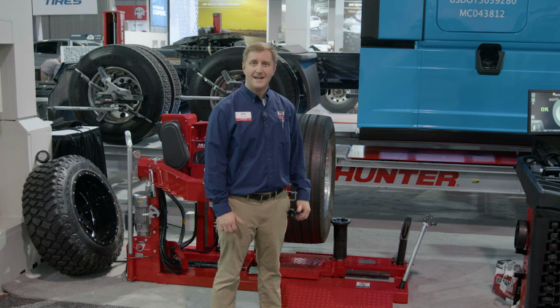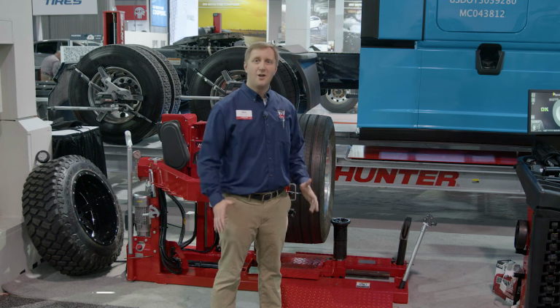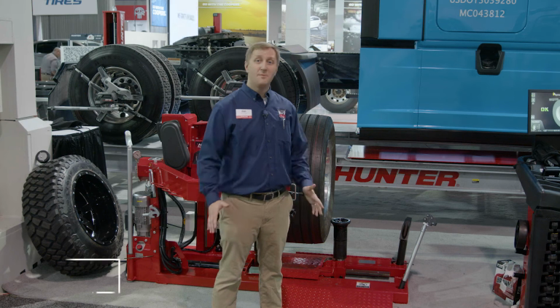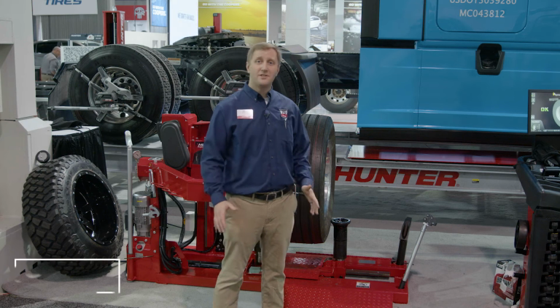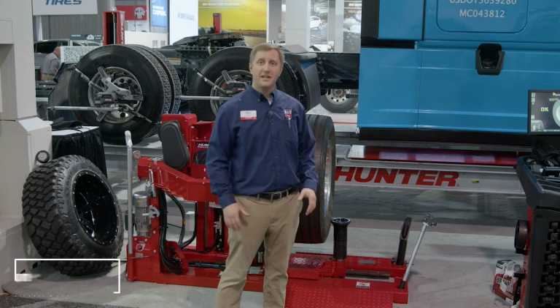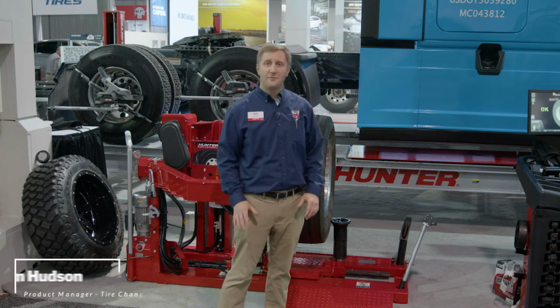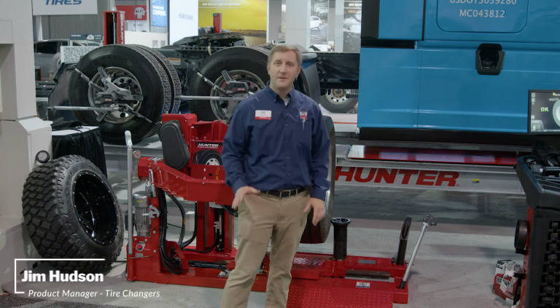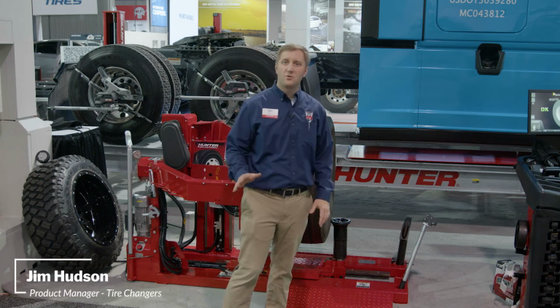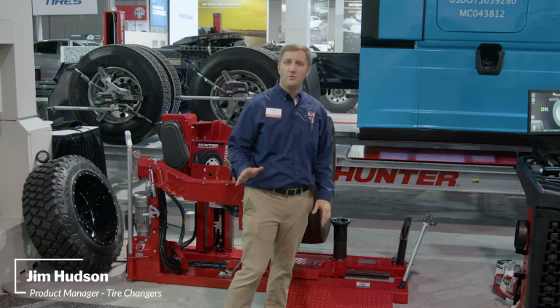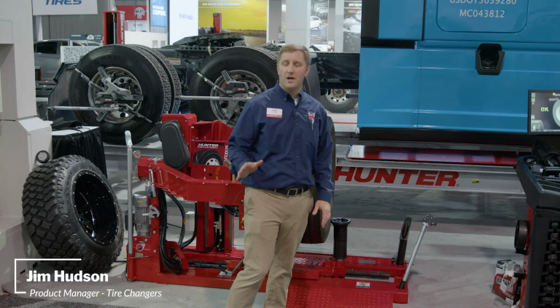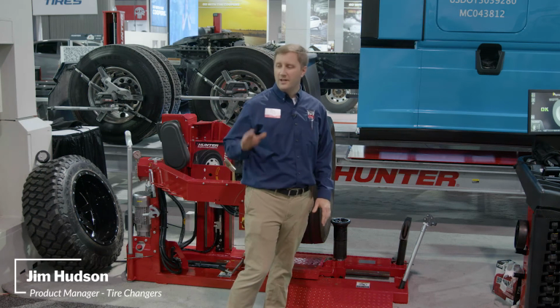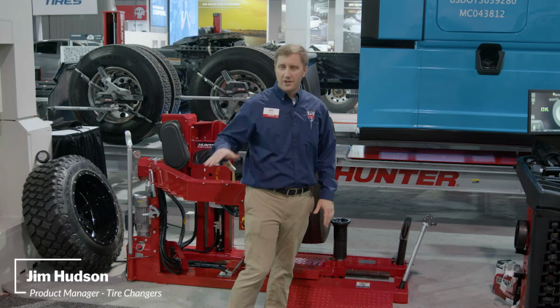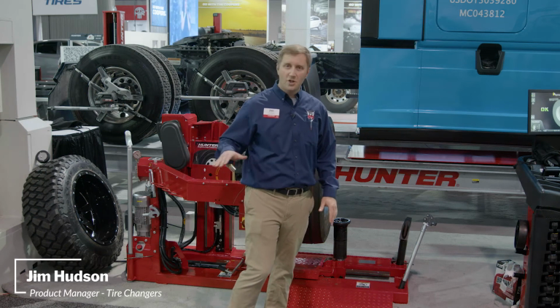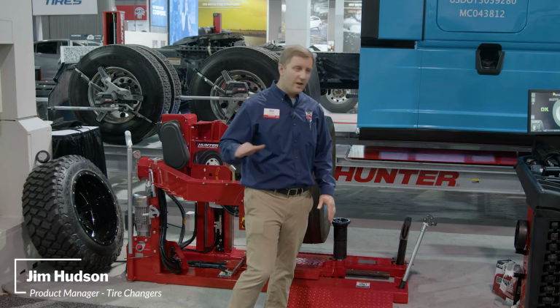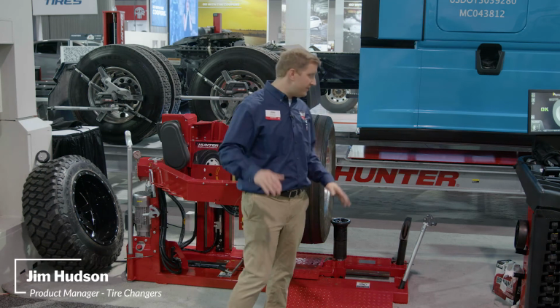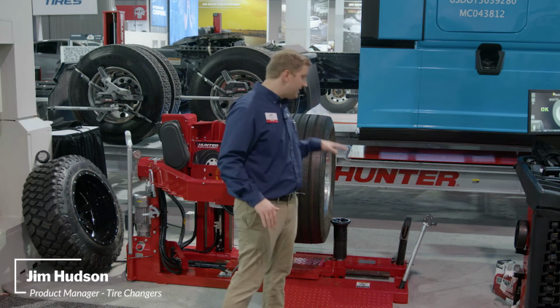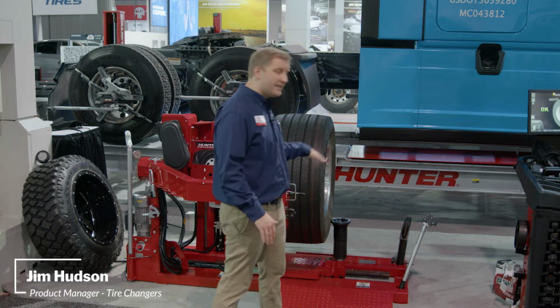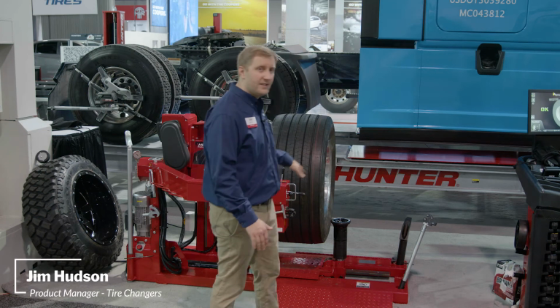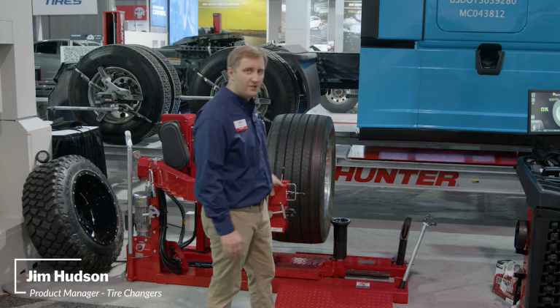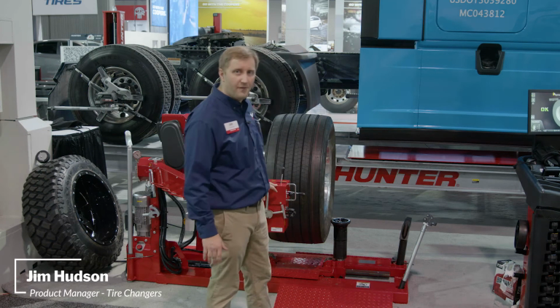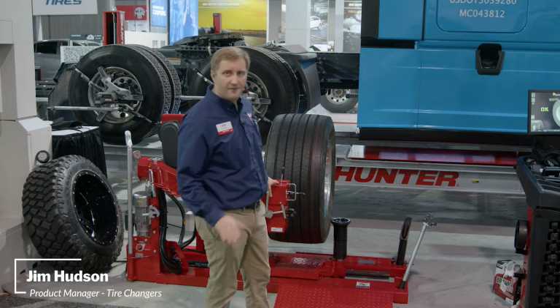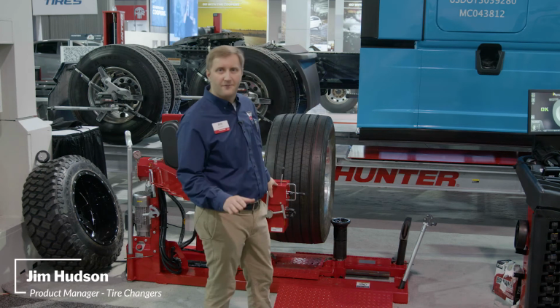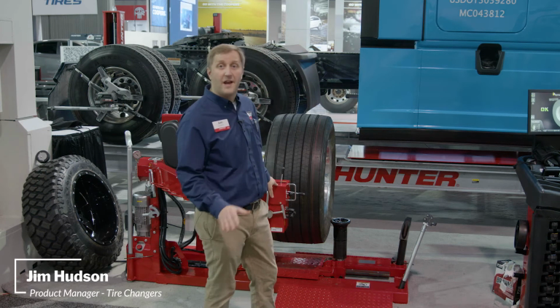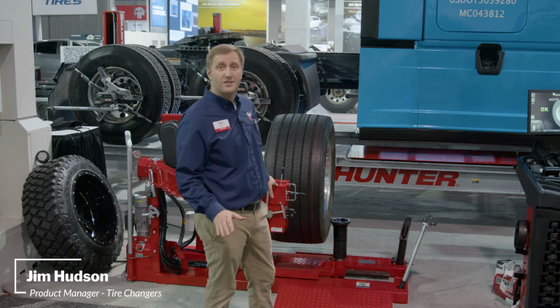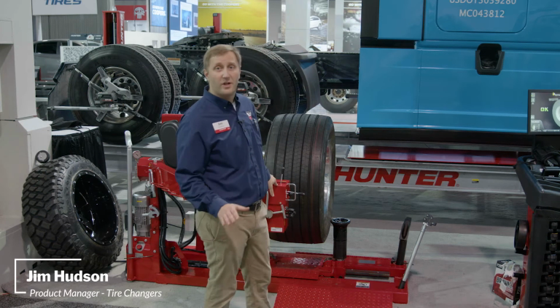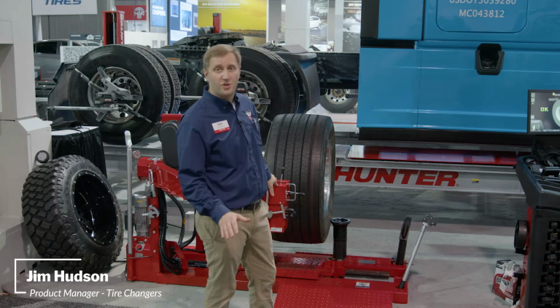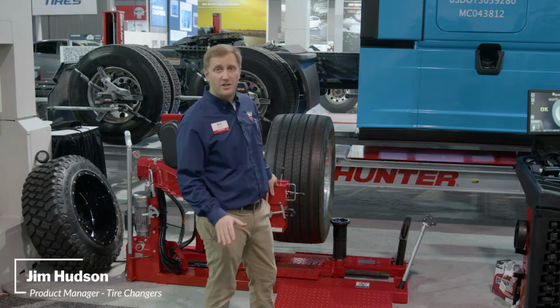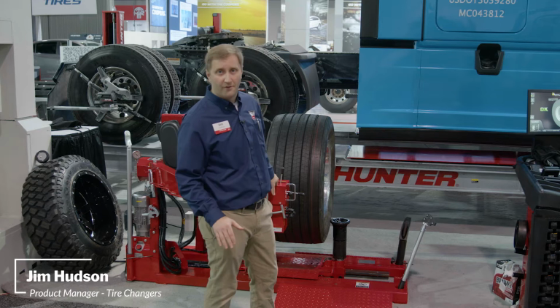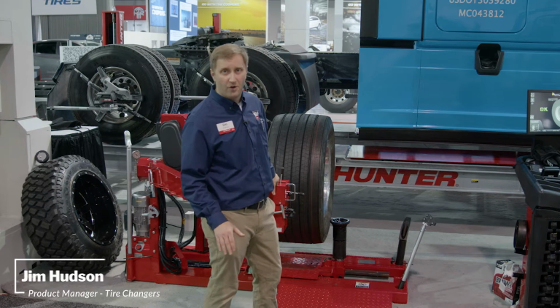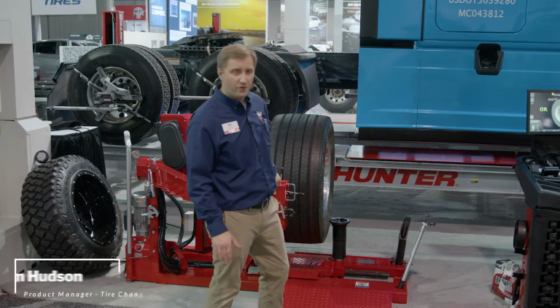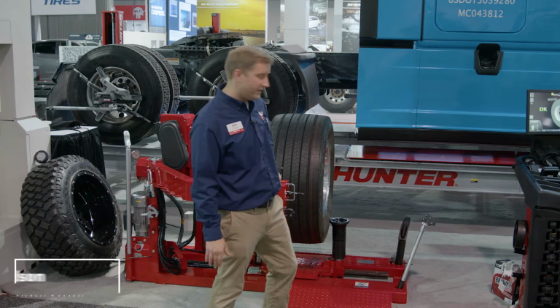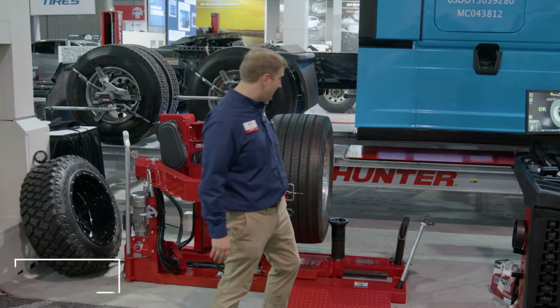Jim Hudson here from SEMA 21. Let's show you how the TCX 635 is the fastest way to change over-the-road truck tires.